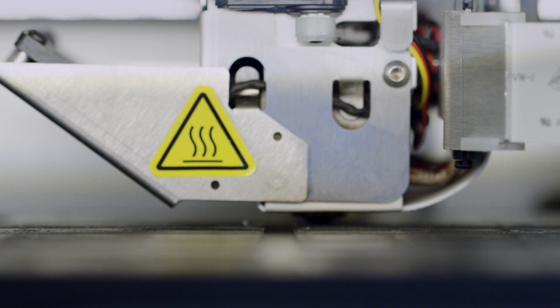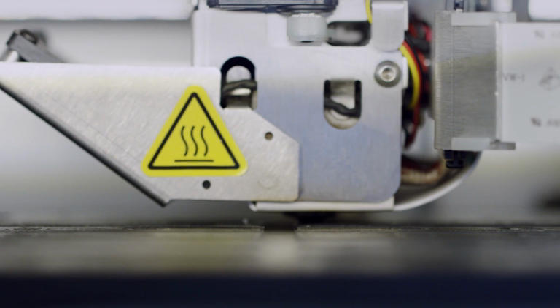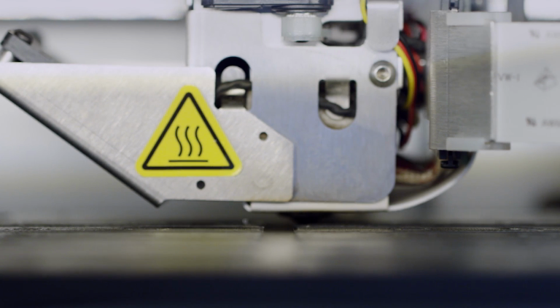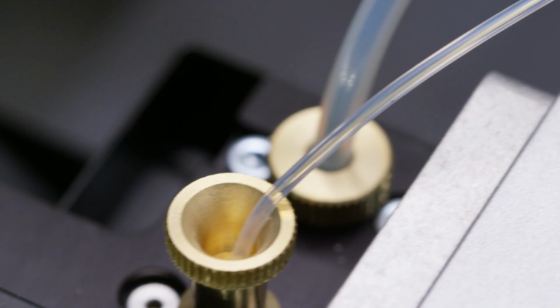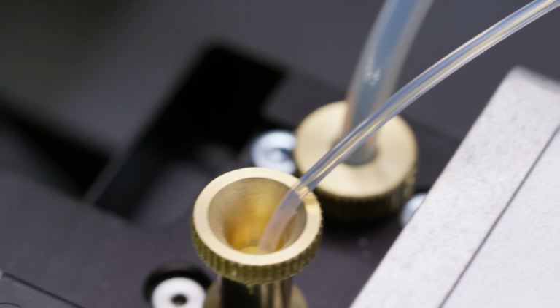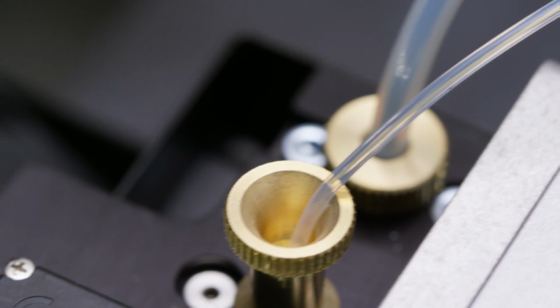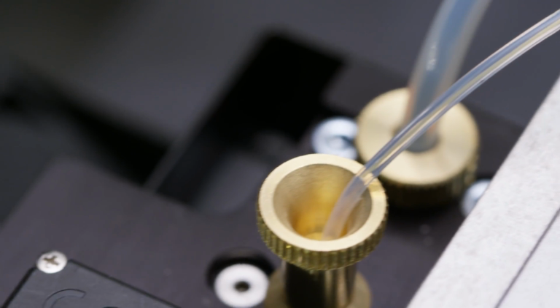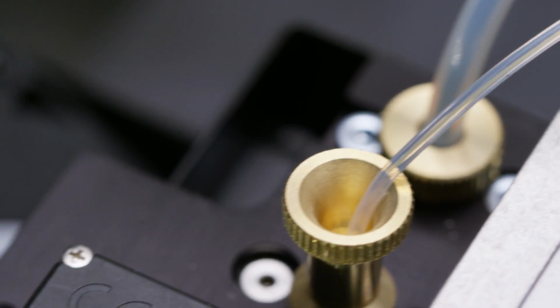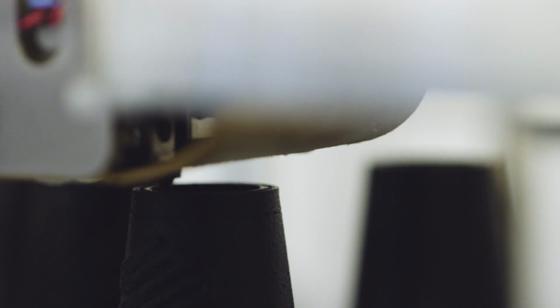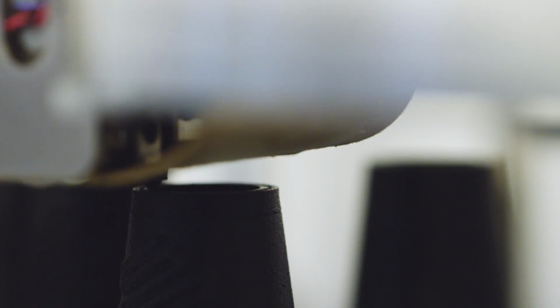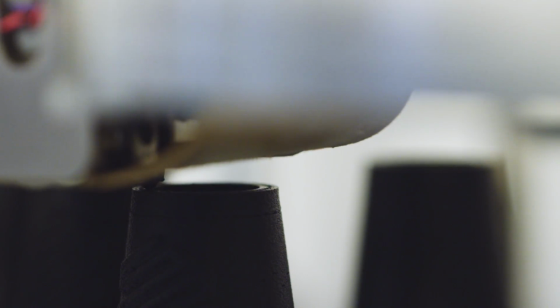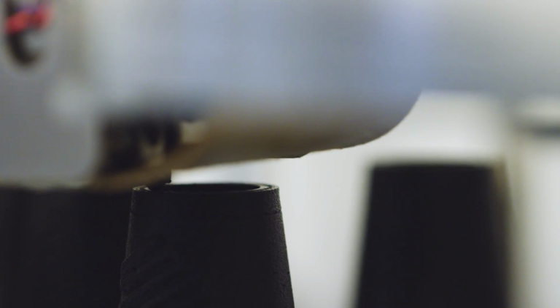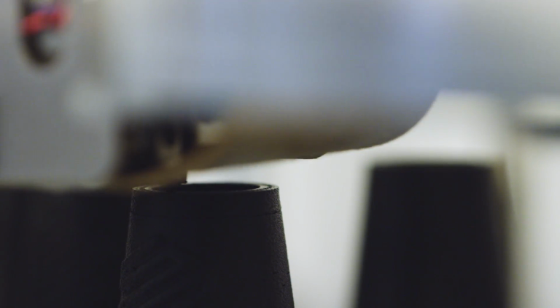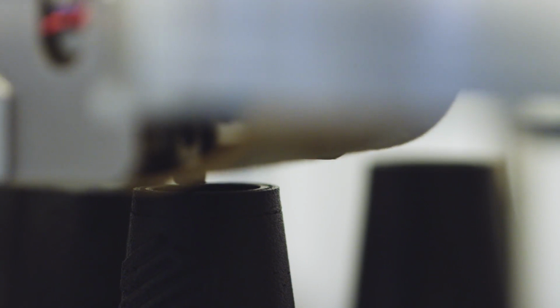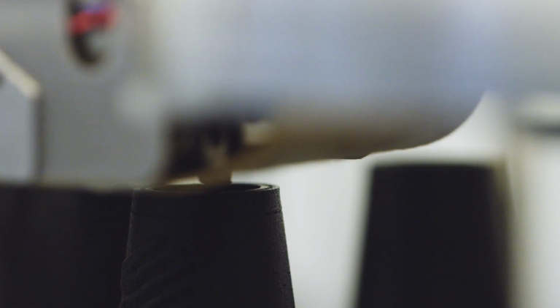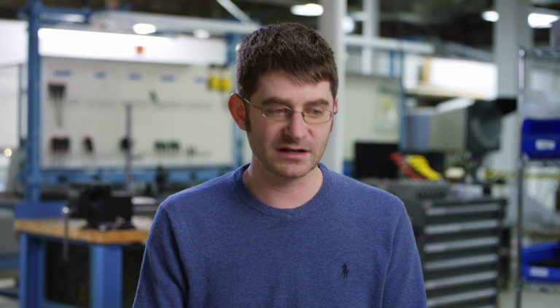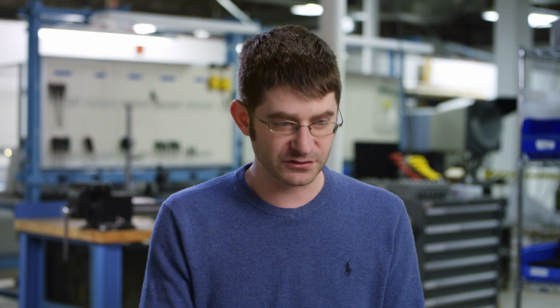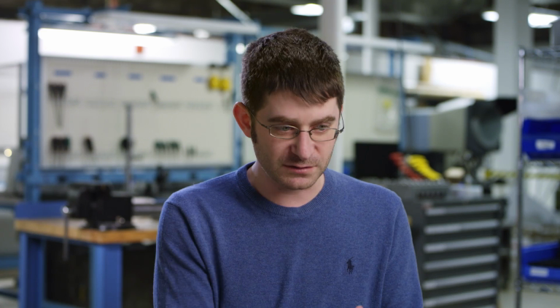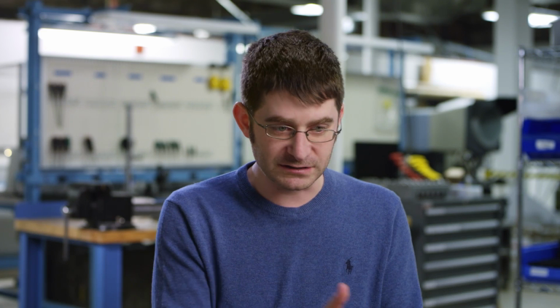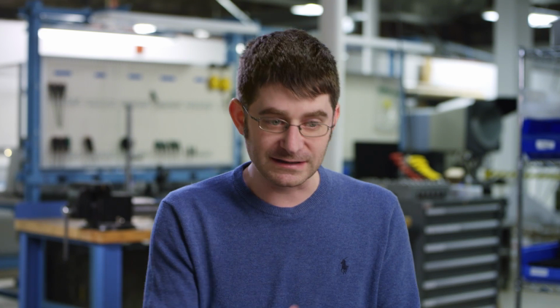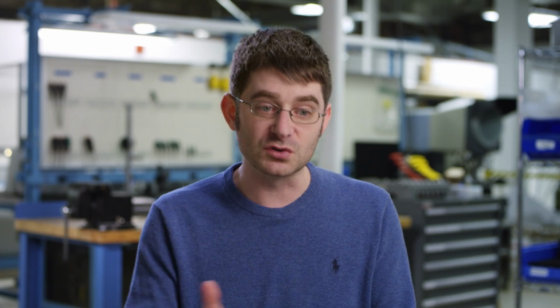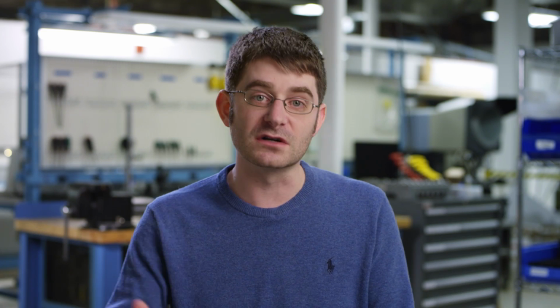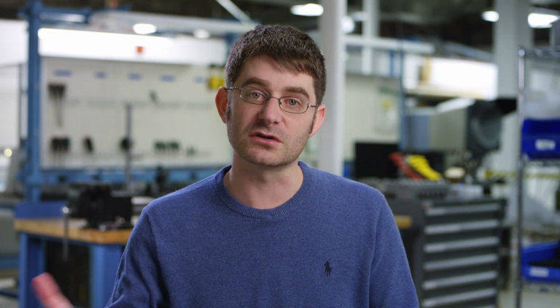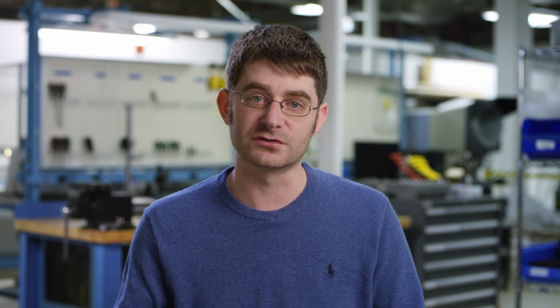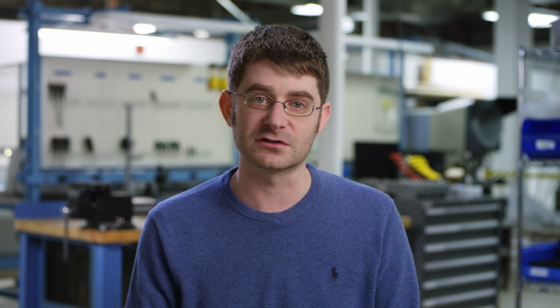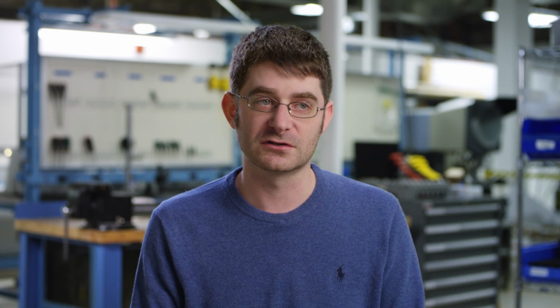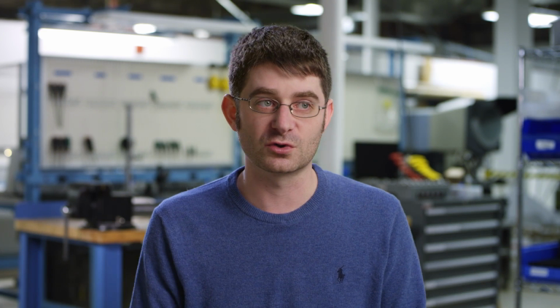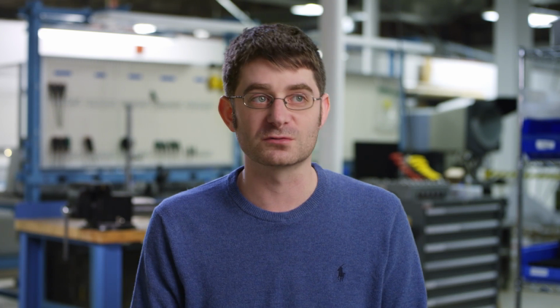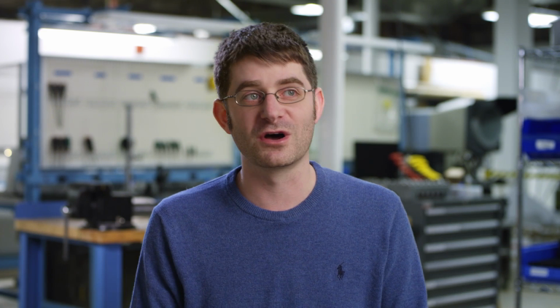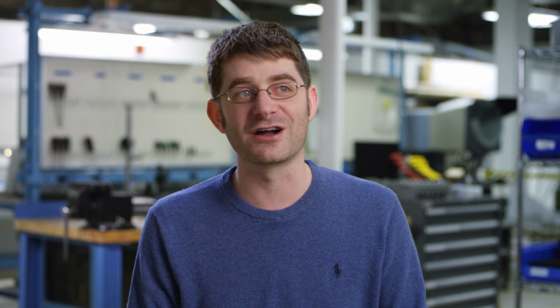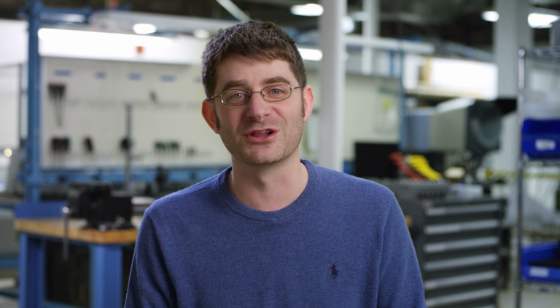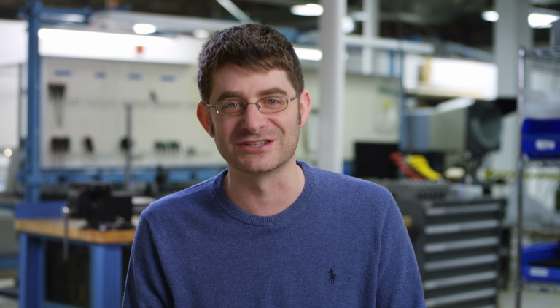At the end of the day, every engineer just wants to make a perfect design. 3D printing lets you get a little closer, or a lot closer.